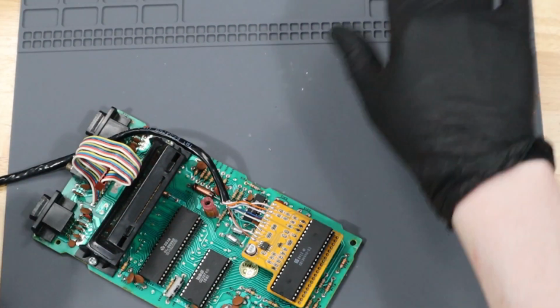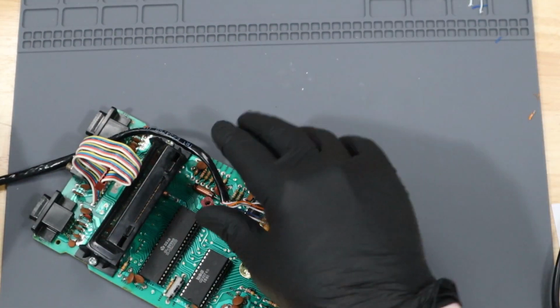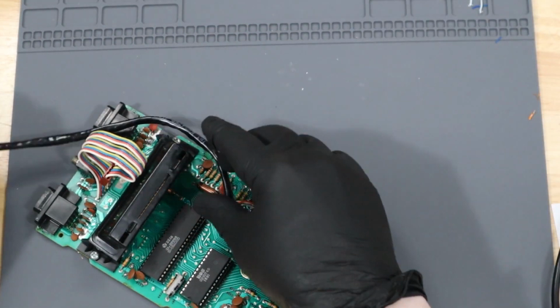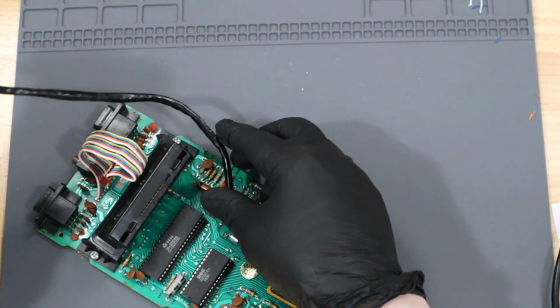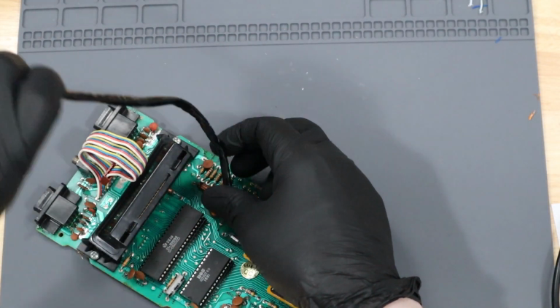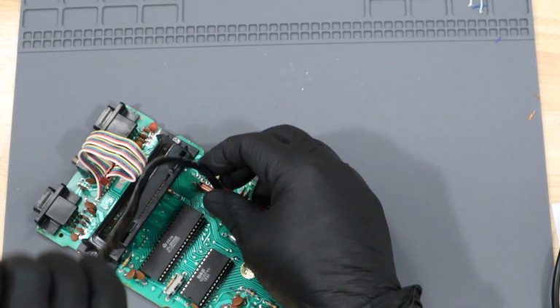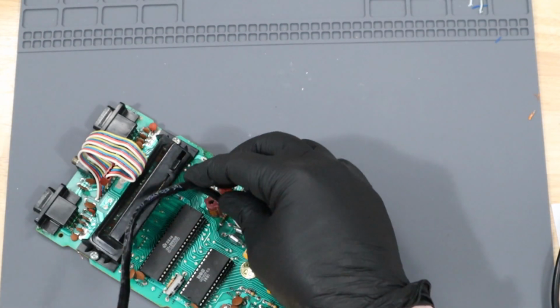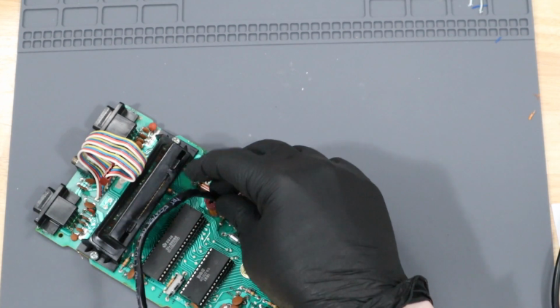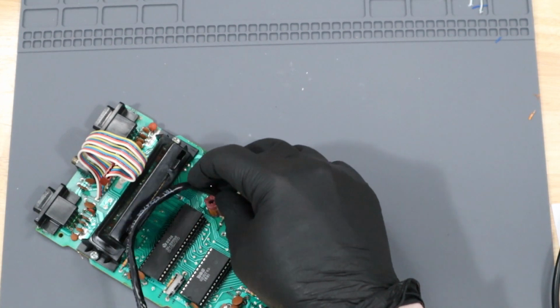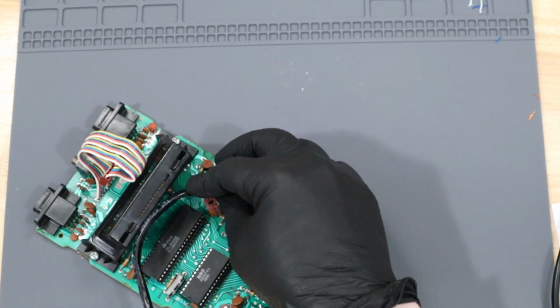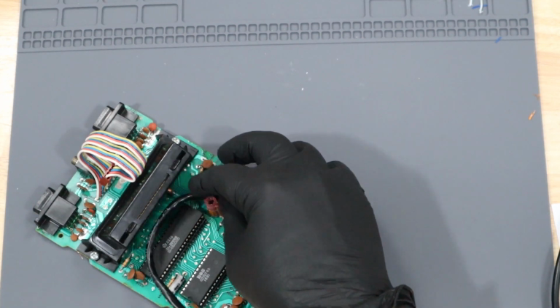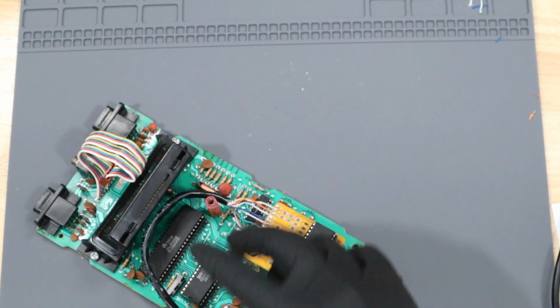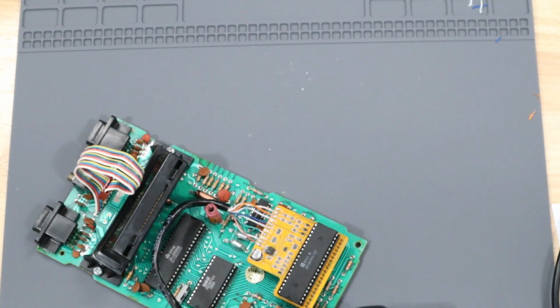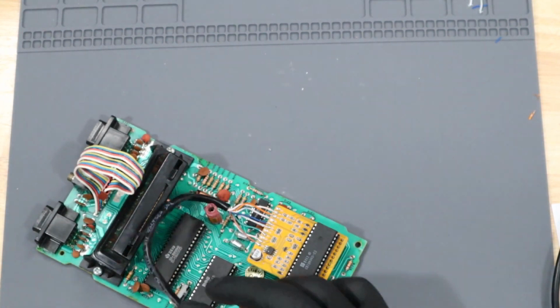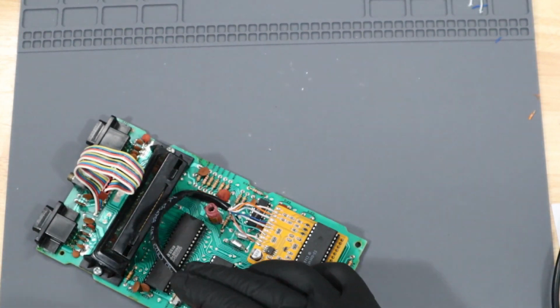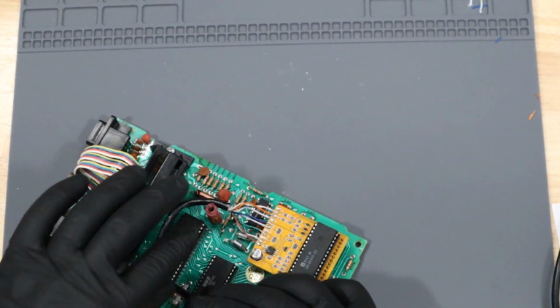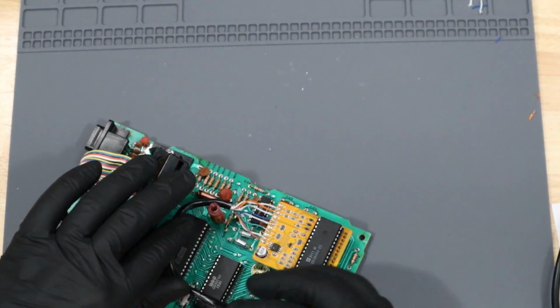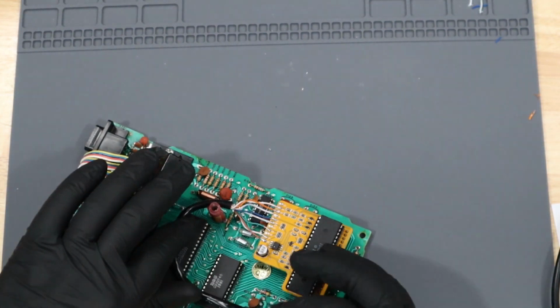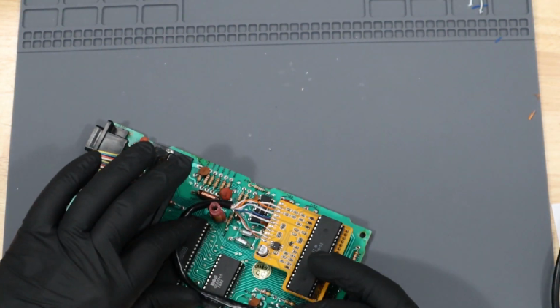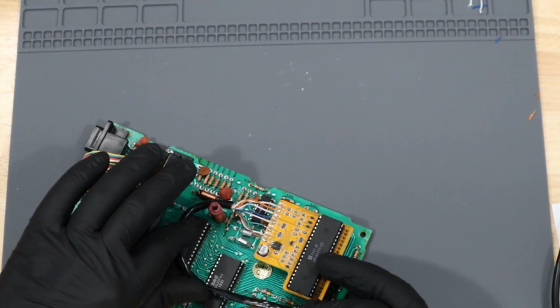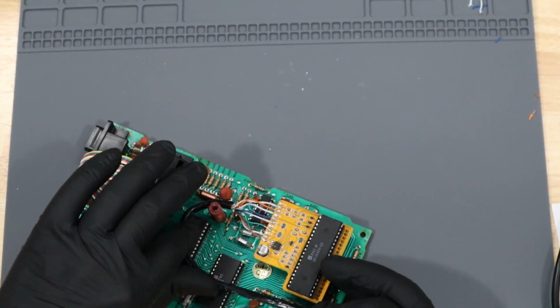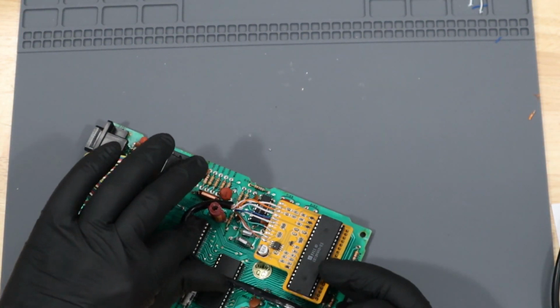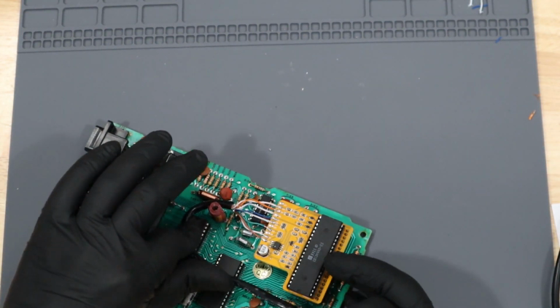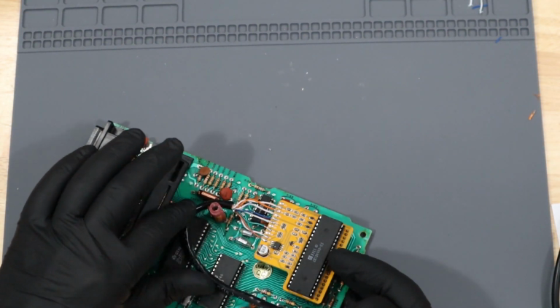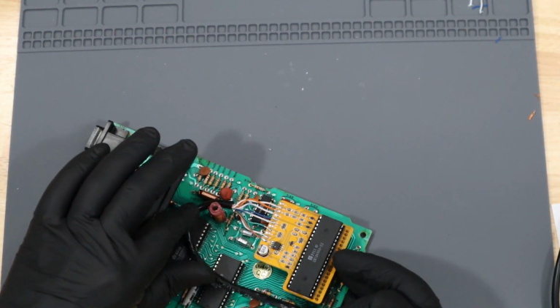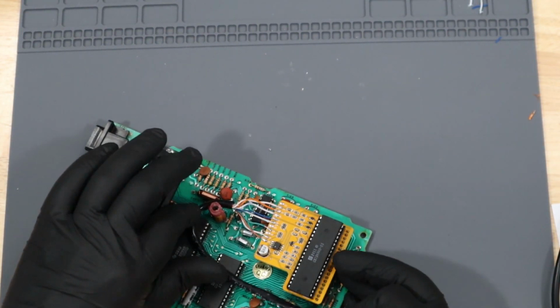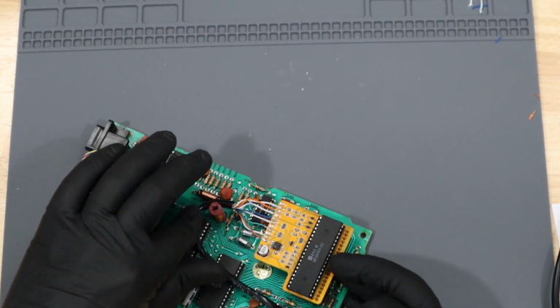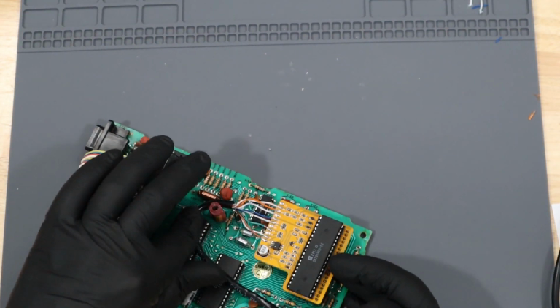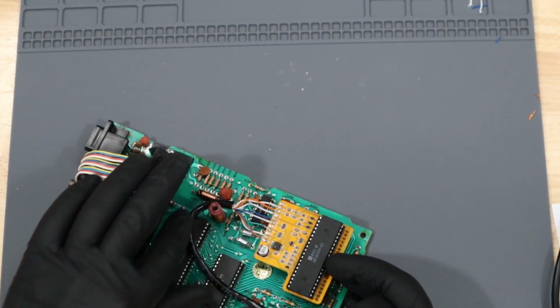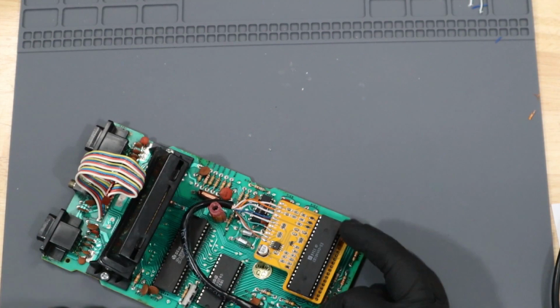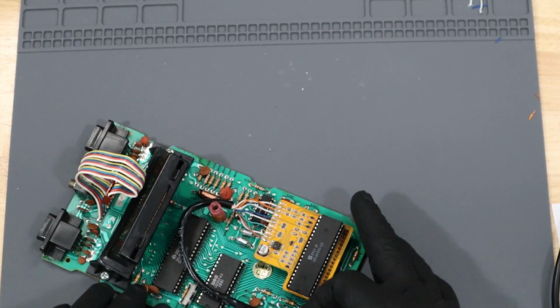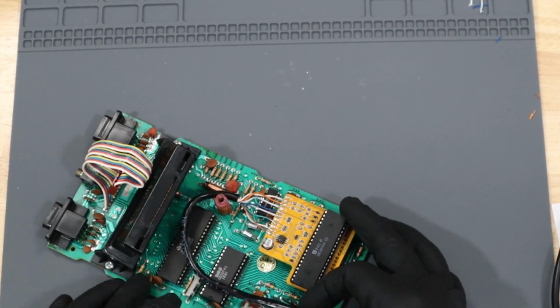With all the wires soldered into place, we'll go ahead and run the cable through the aluminum housing and put it back together.